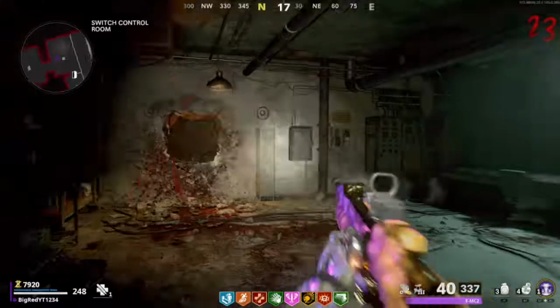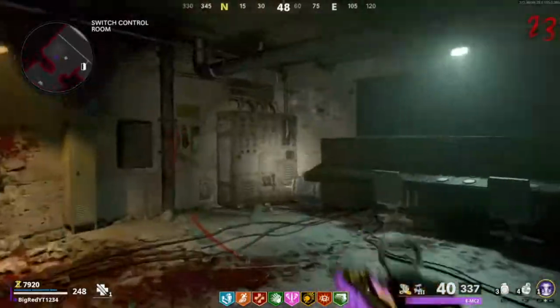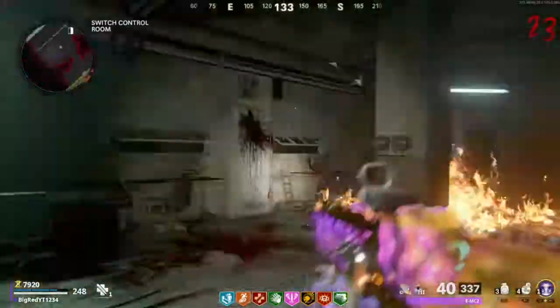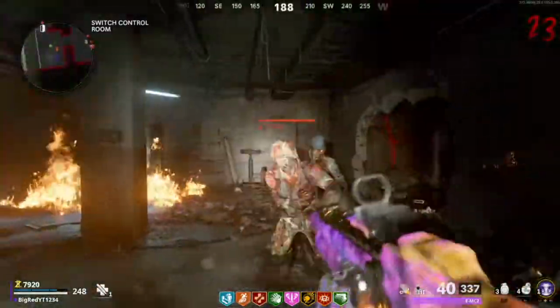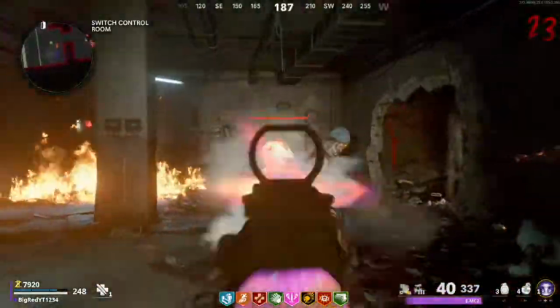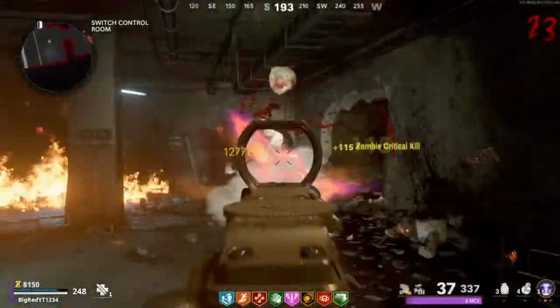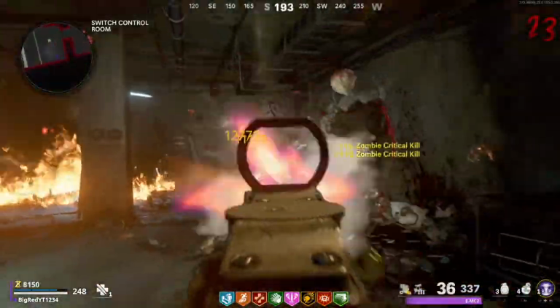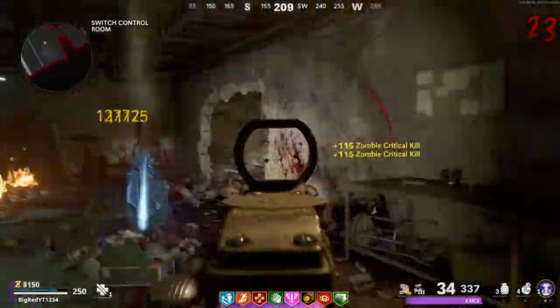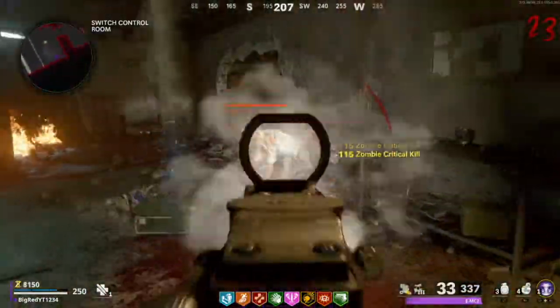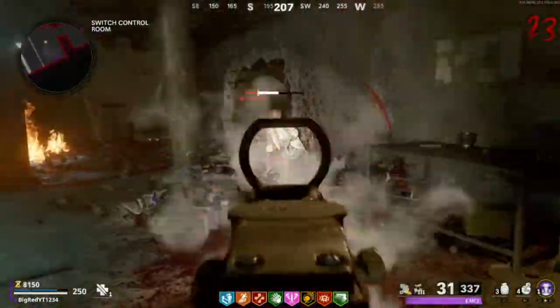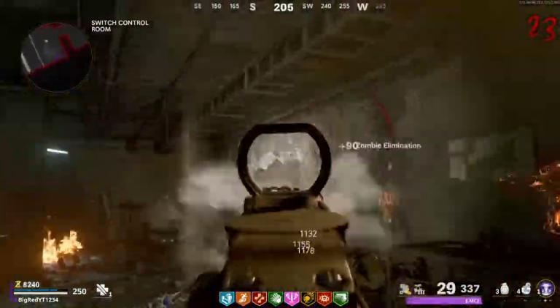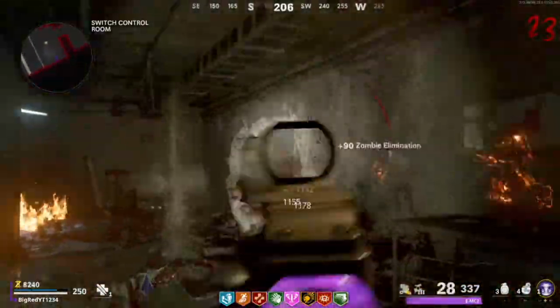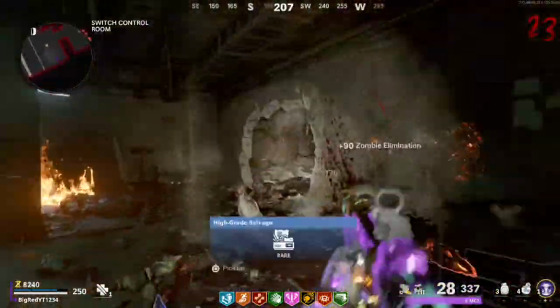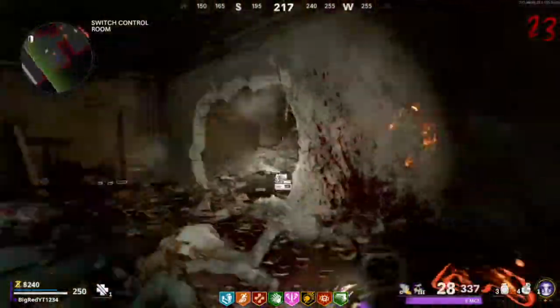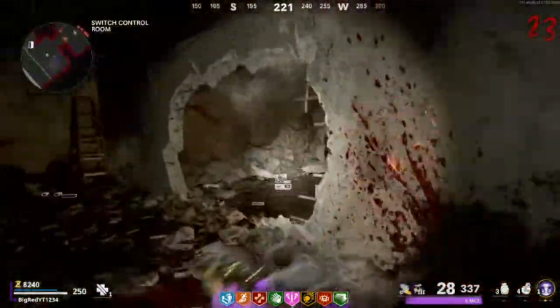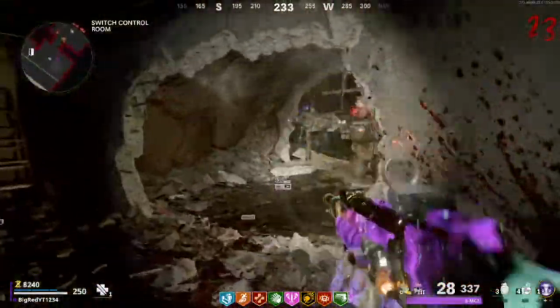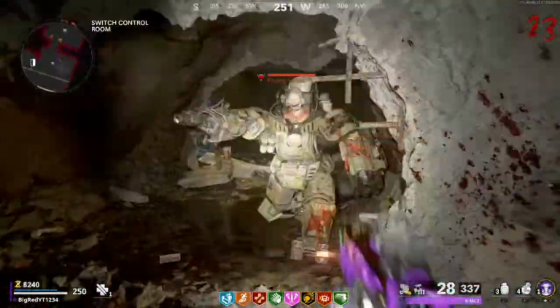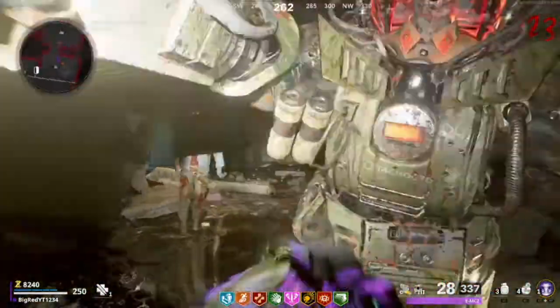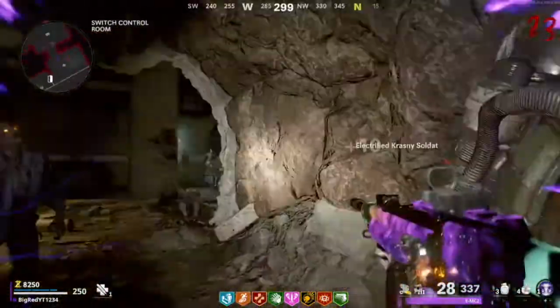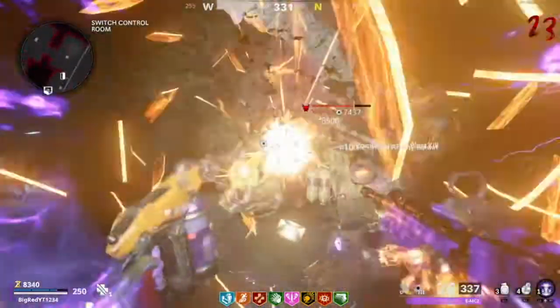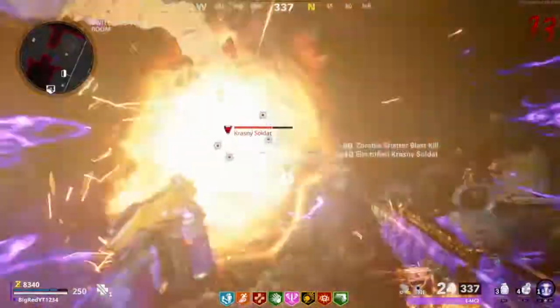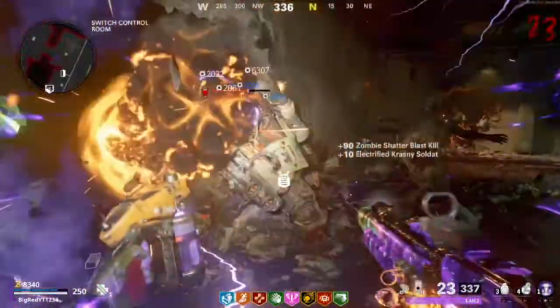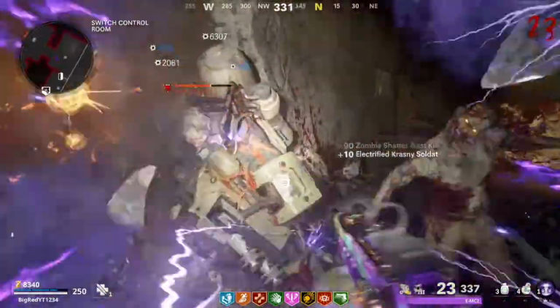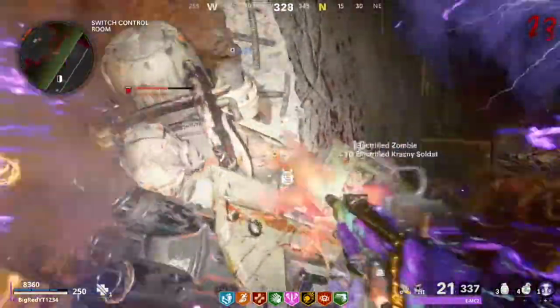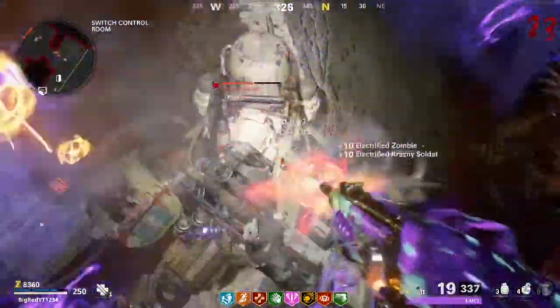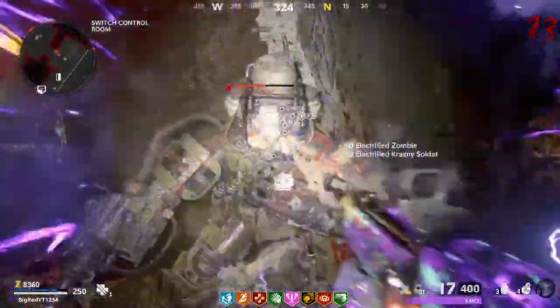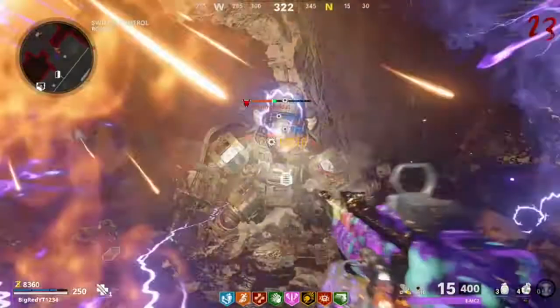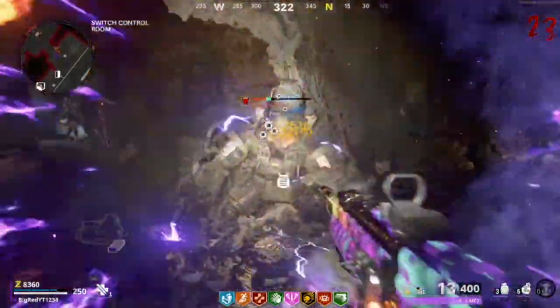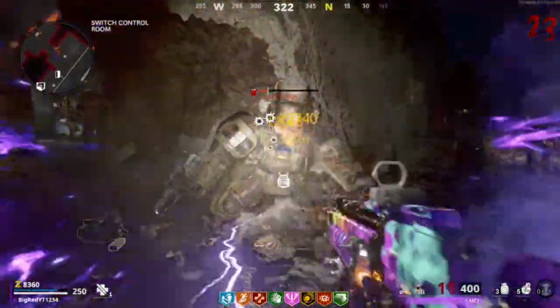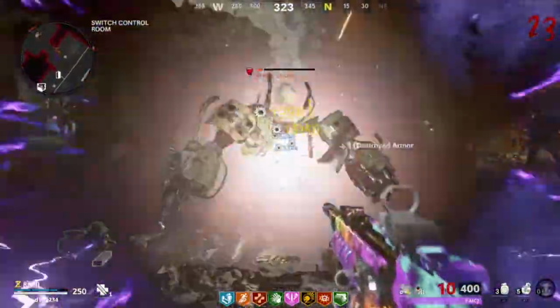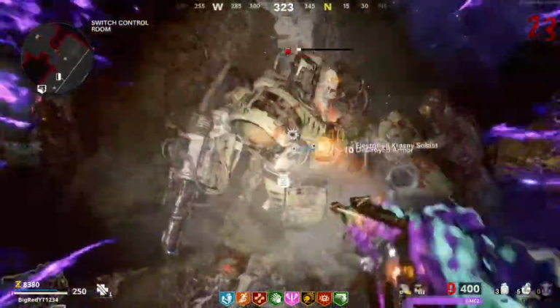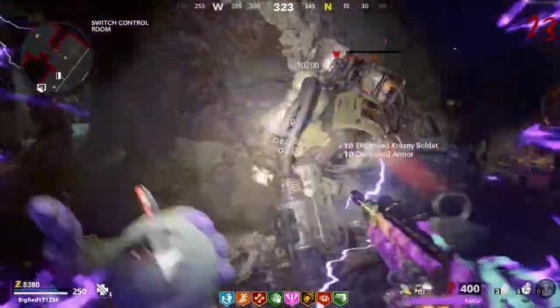How's it going guys, it's Red, and in this video I'm going to be showing you guys the fastest method to get every single assault rifle gold here in Cold War Zombies.